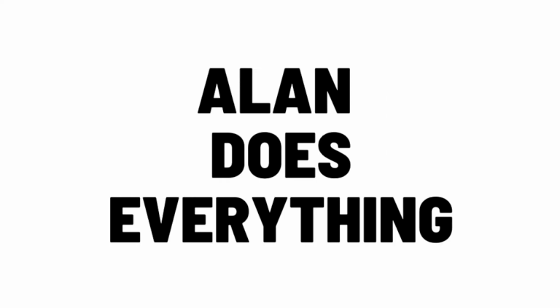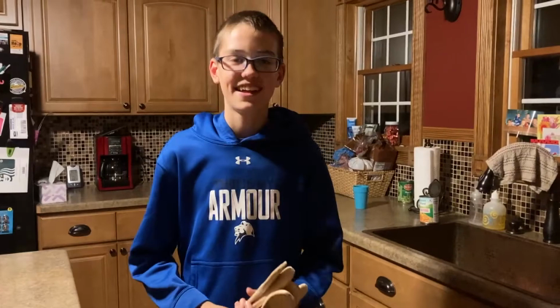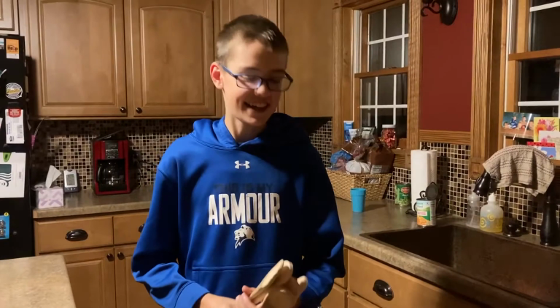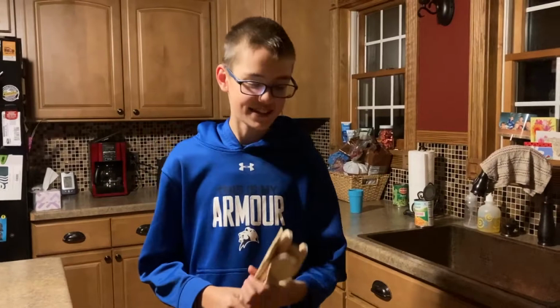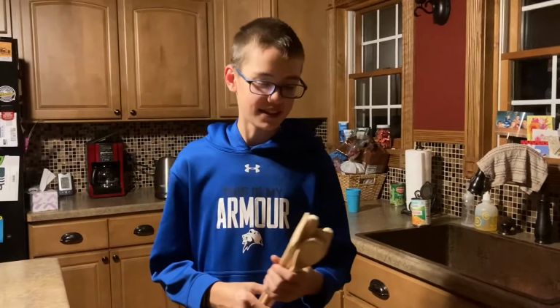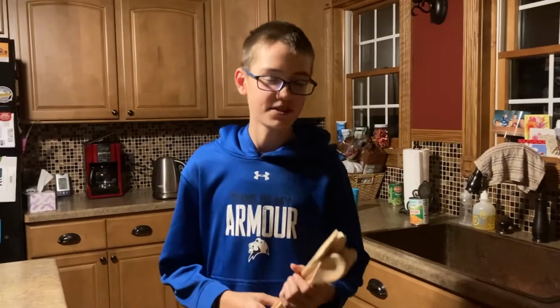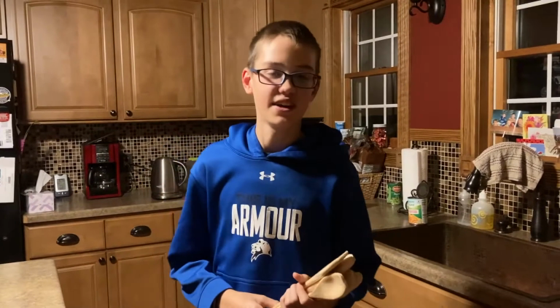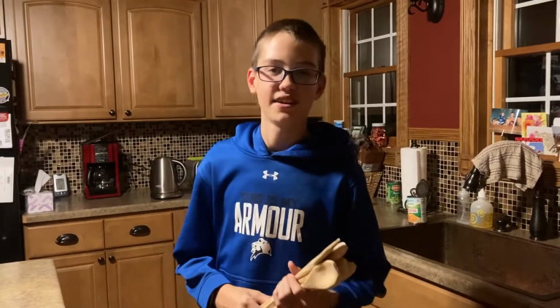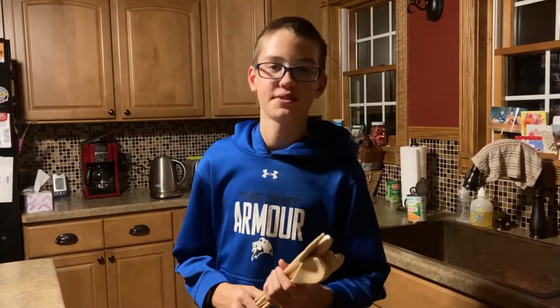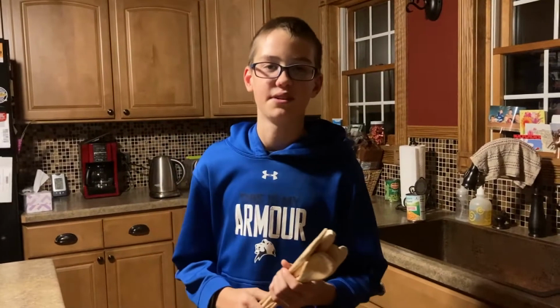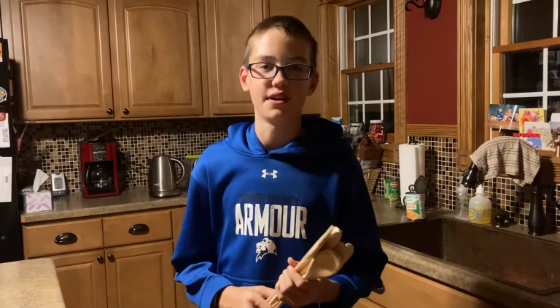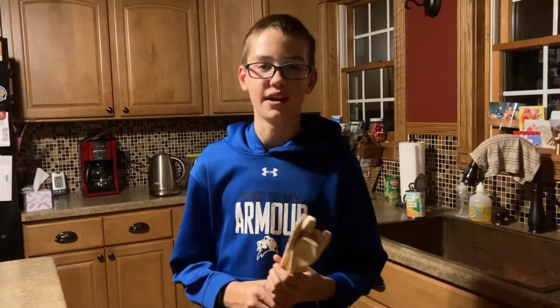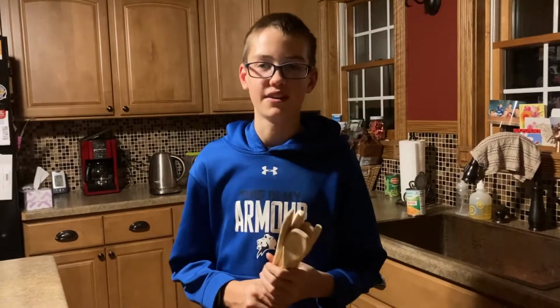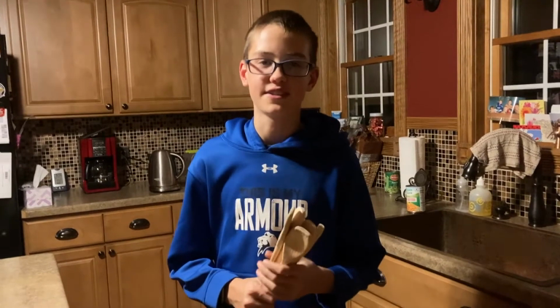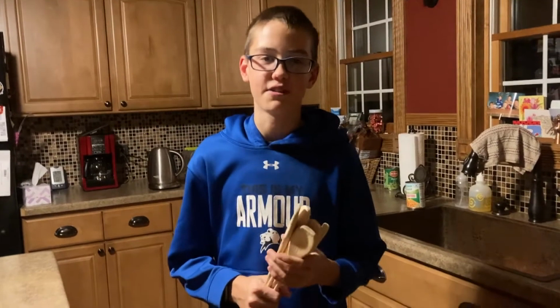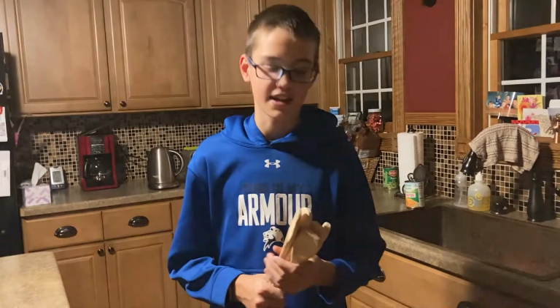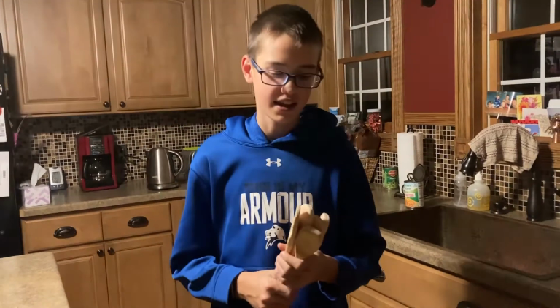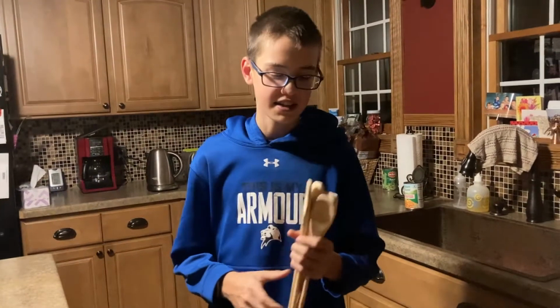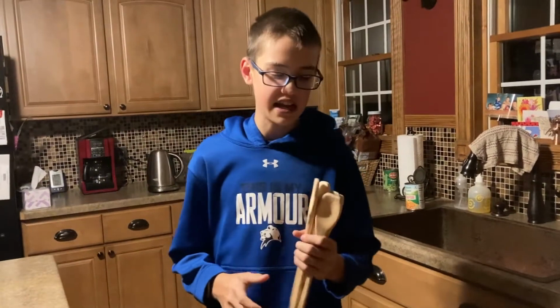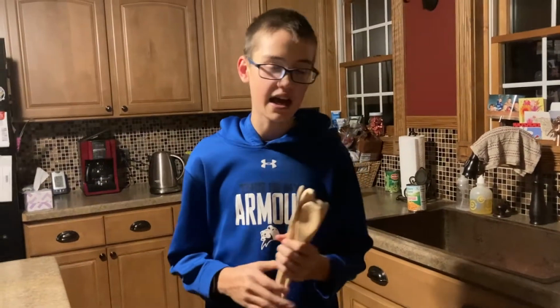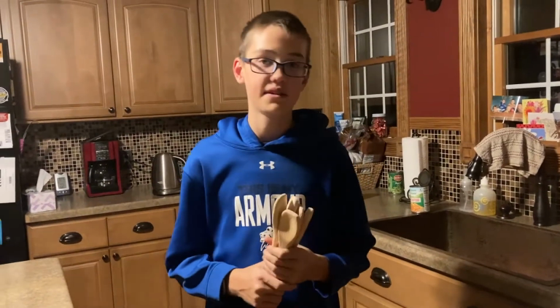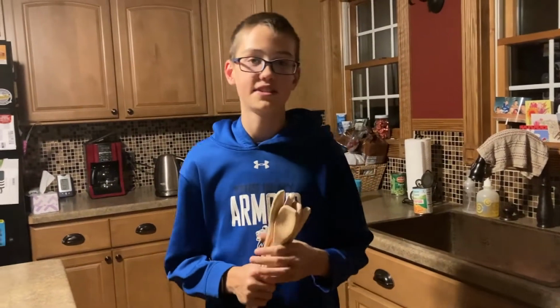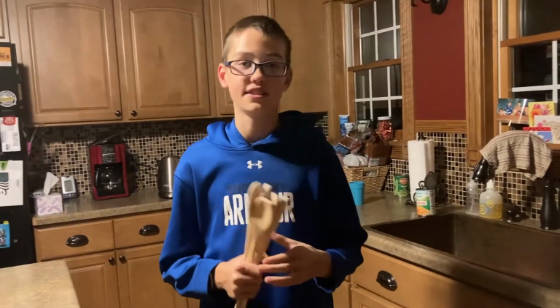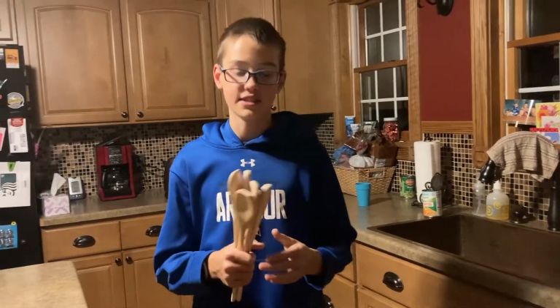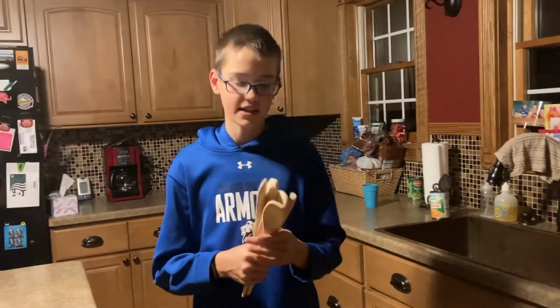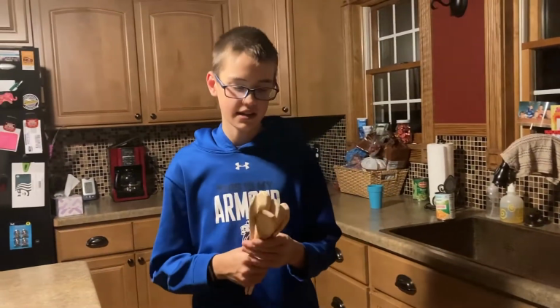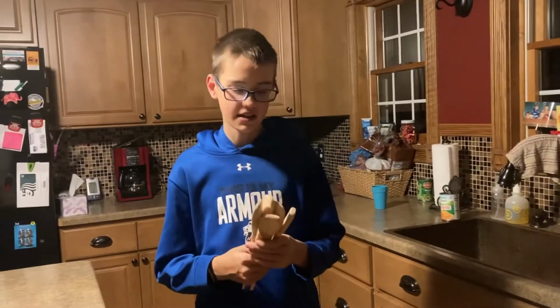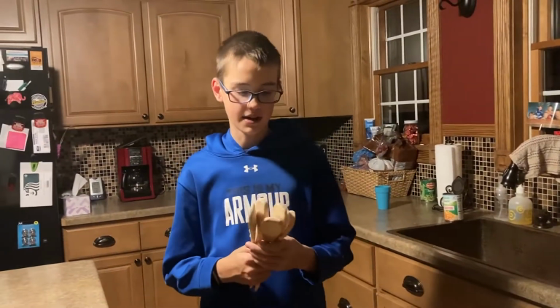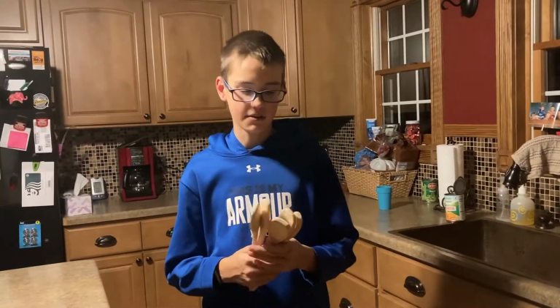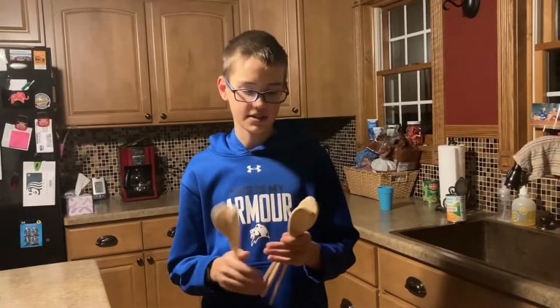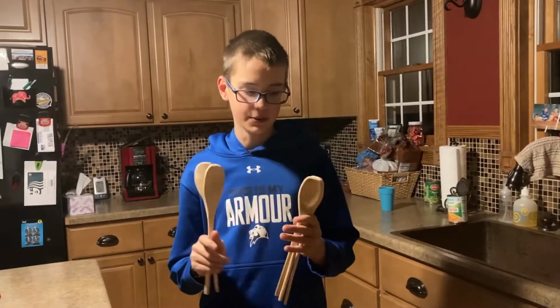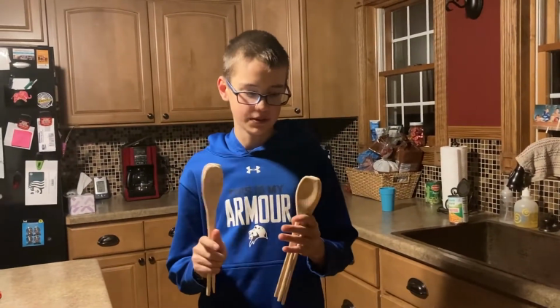Hey guys and welcome to another episode of Allen Does Everything. Today I'm going to be seasoning my wooden spoons.